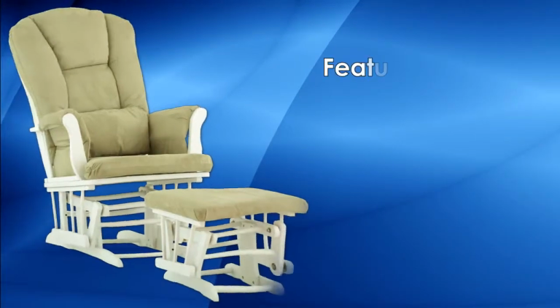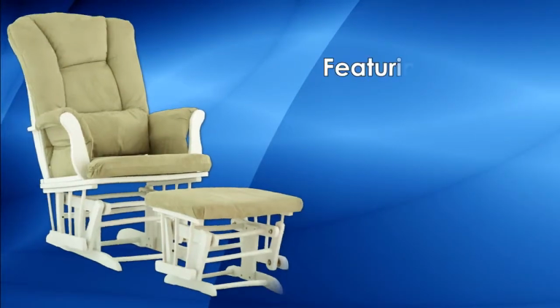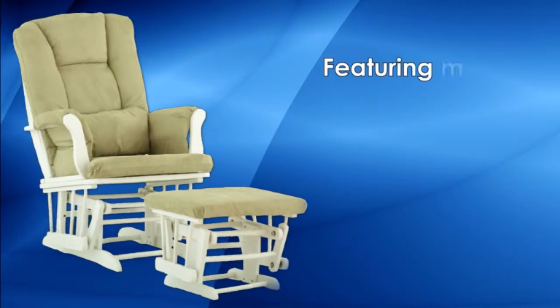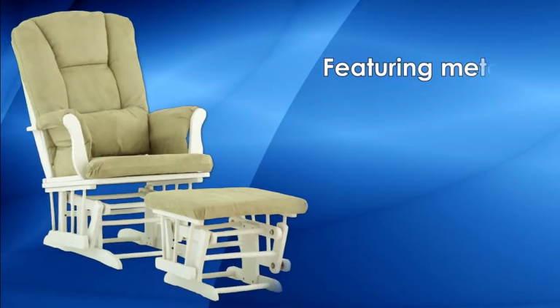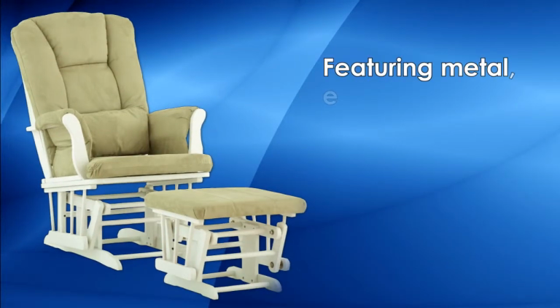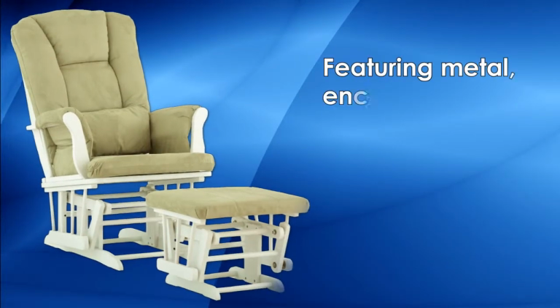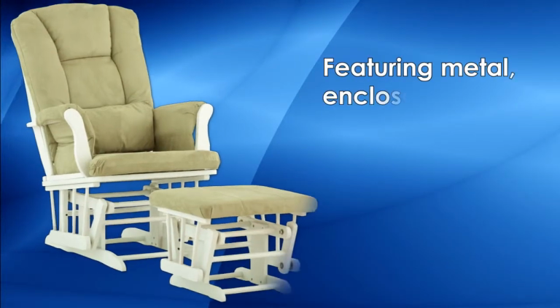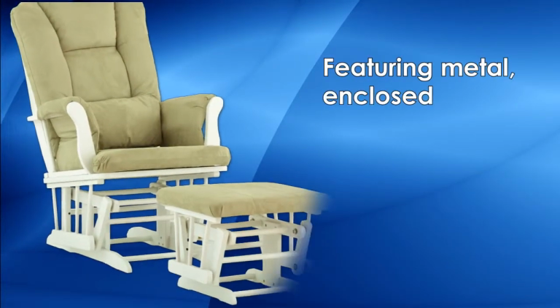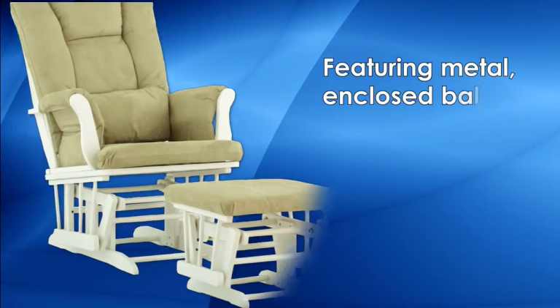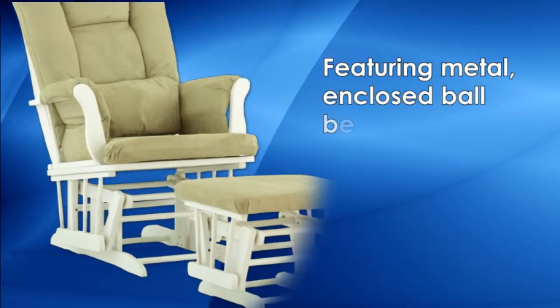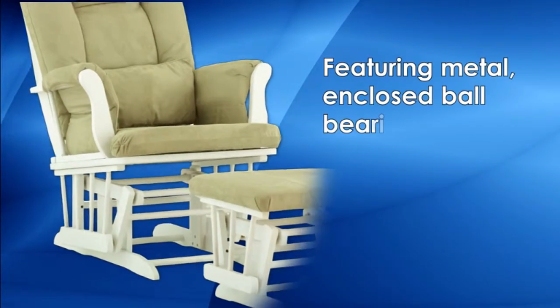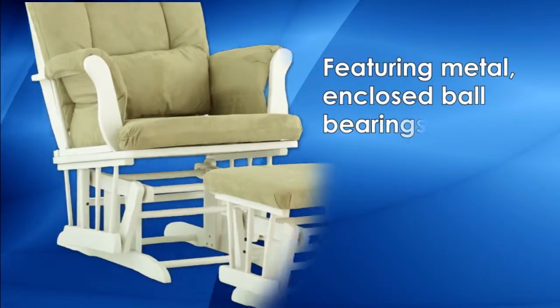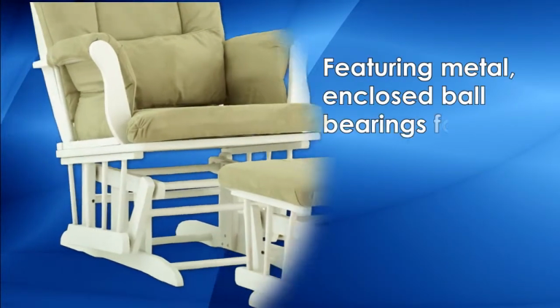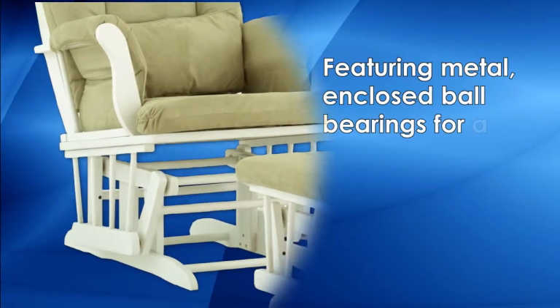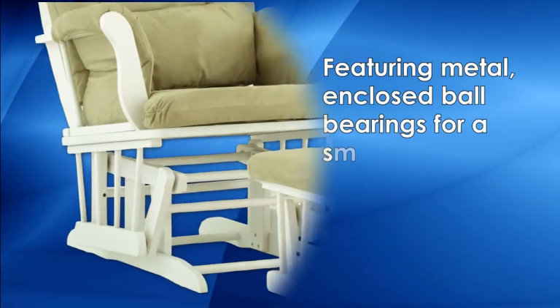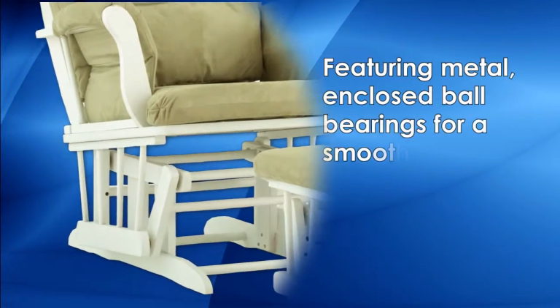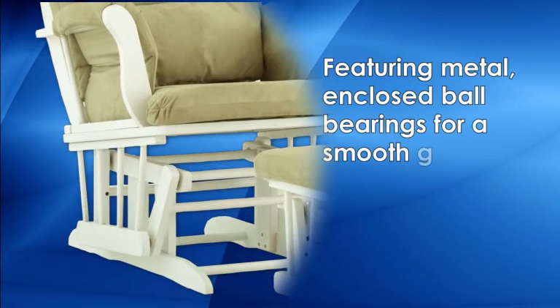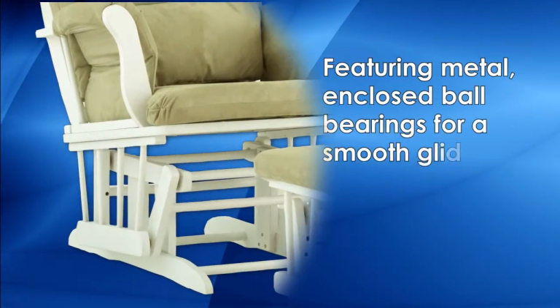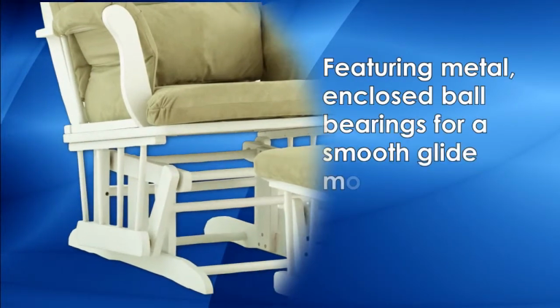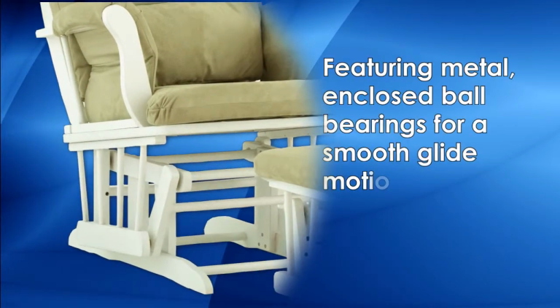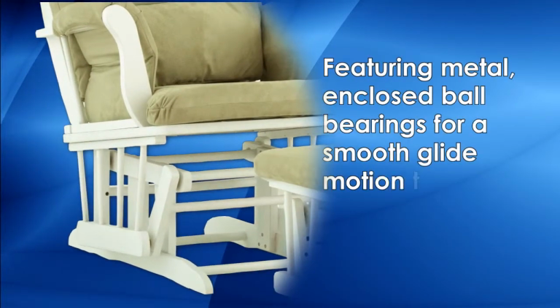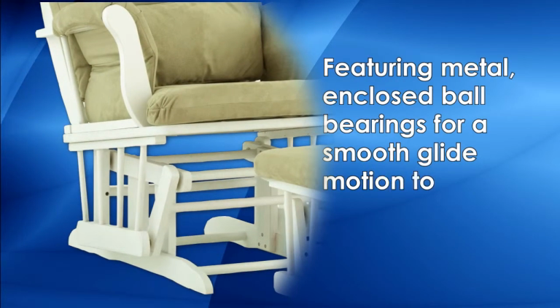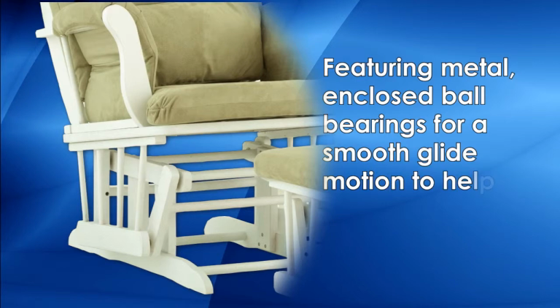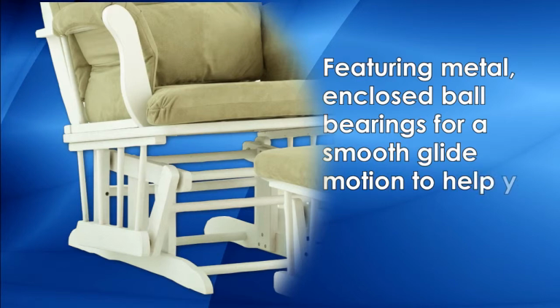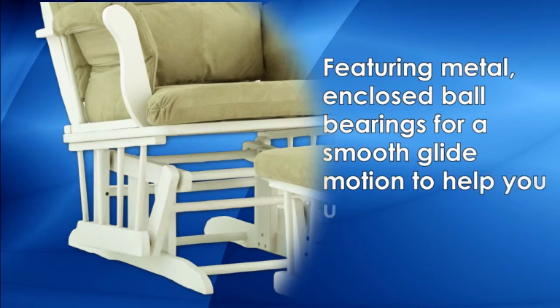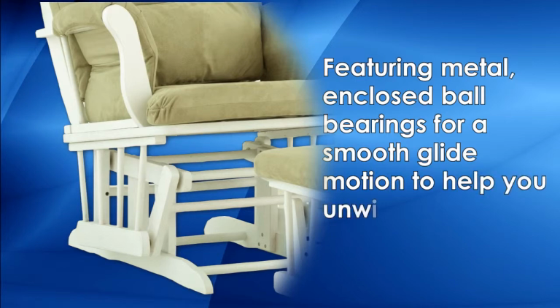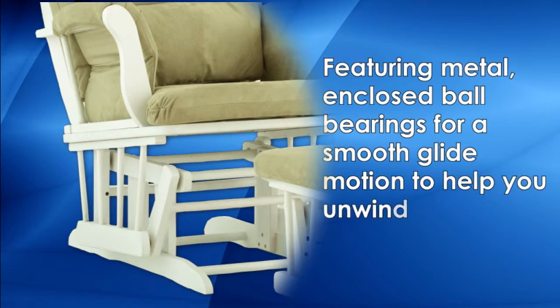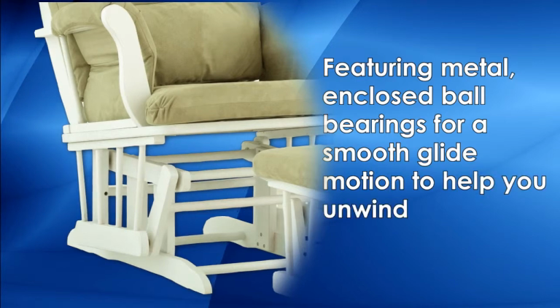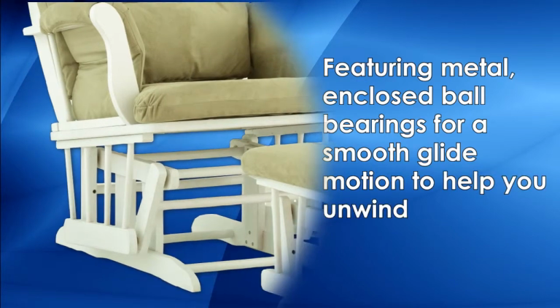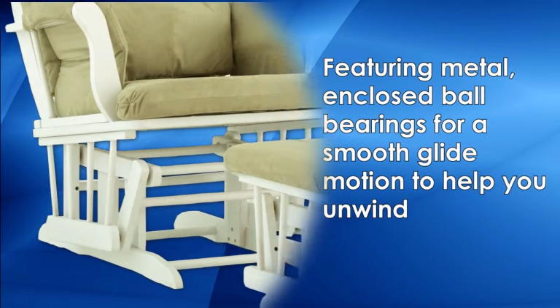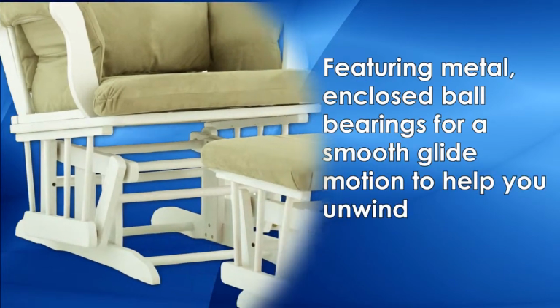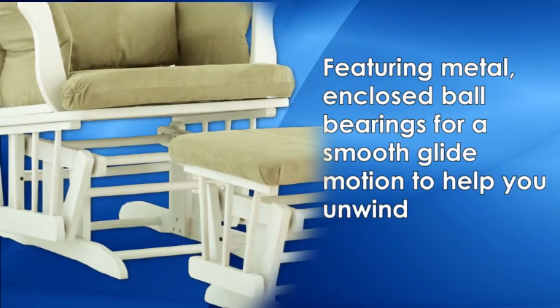Featuring metal enclosed ball bearings for a smooth glide motion to help you unwind.